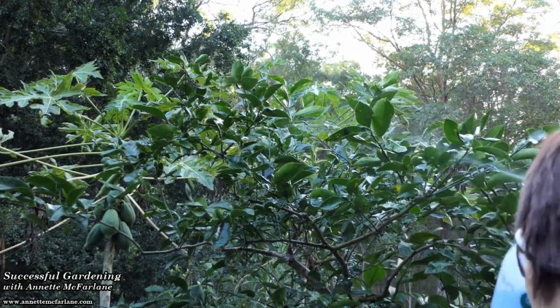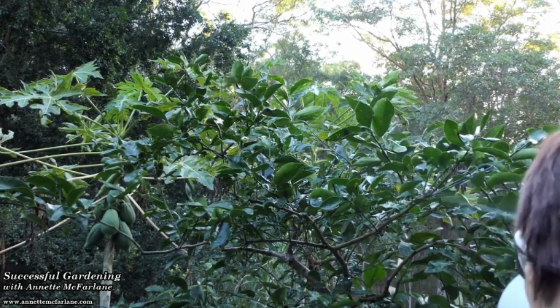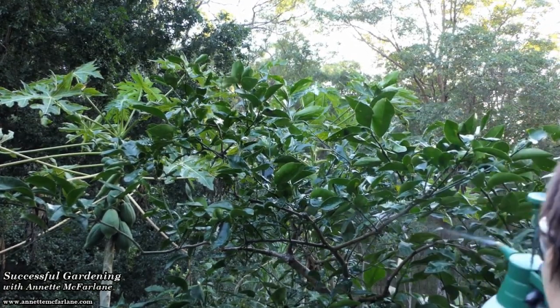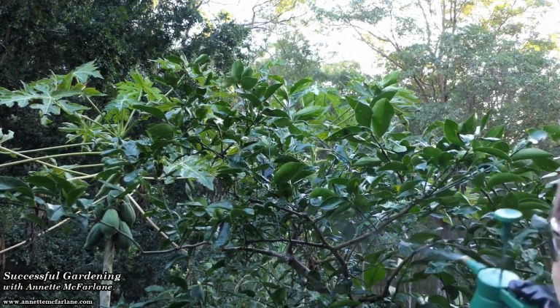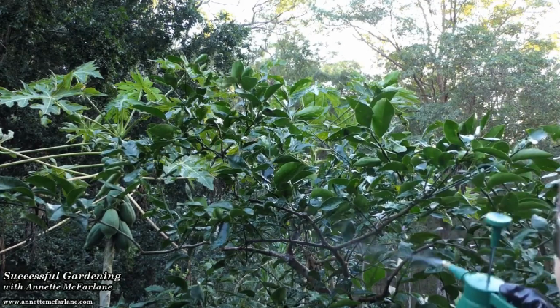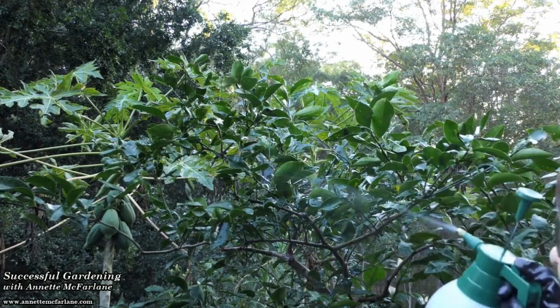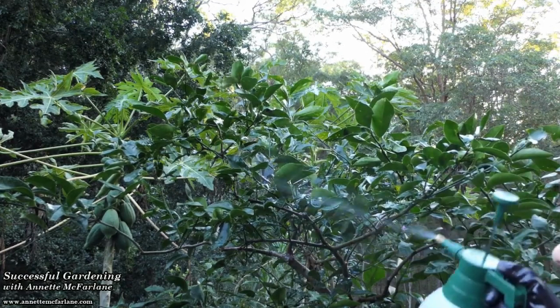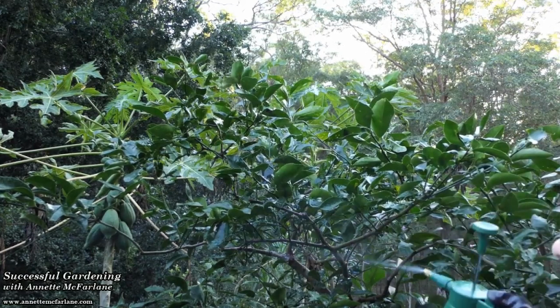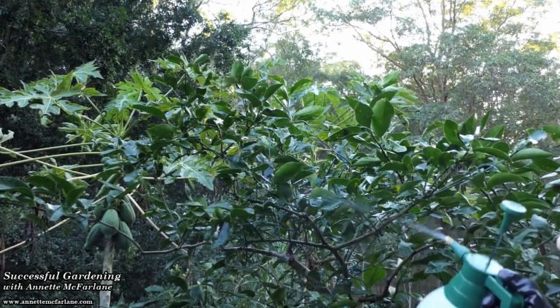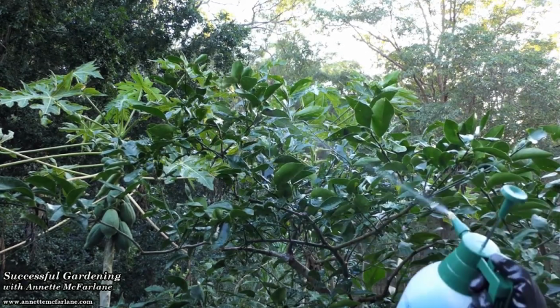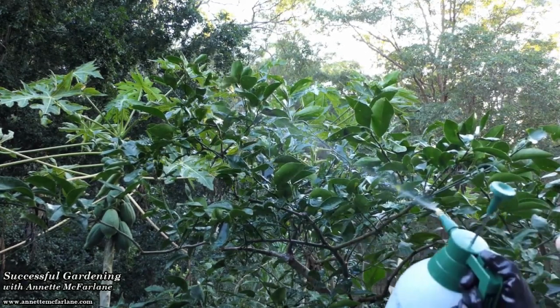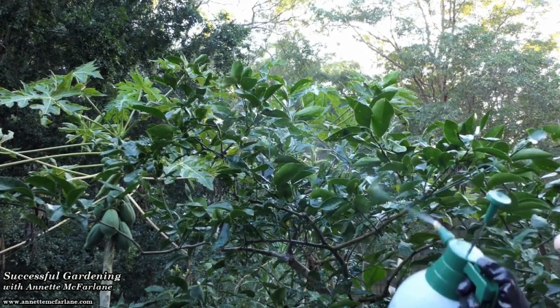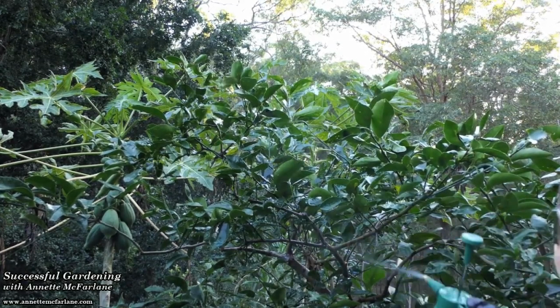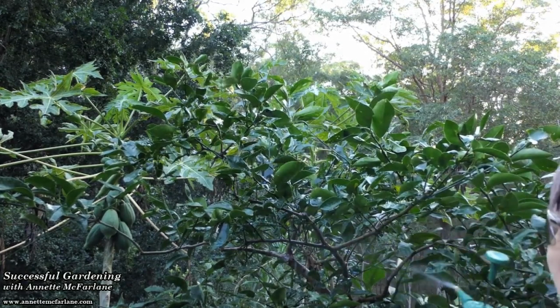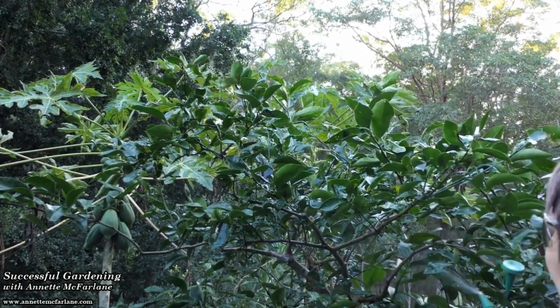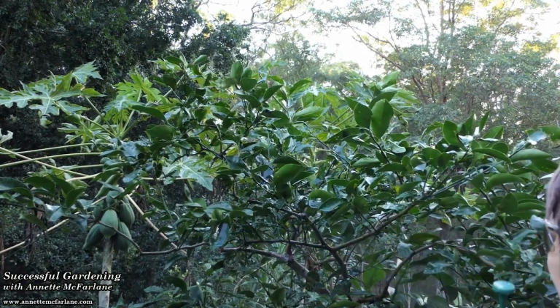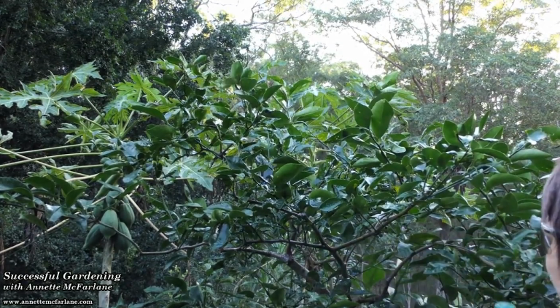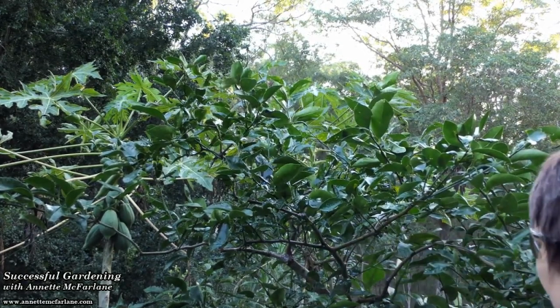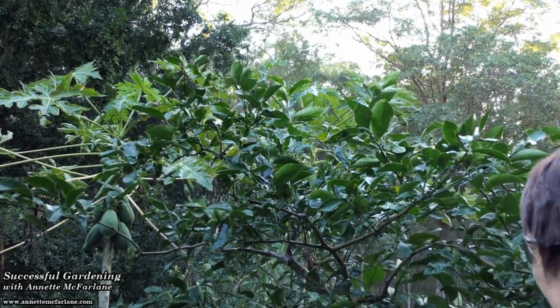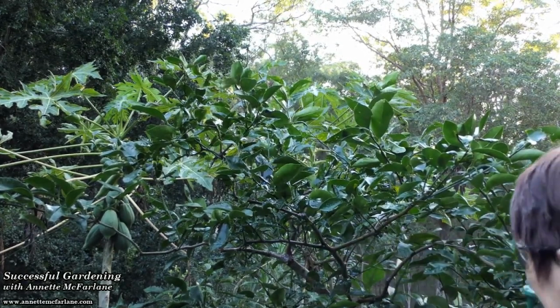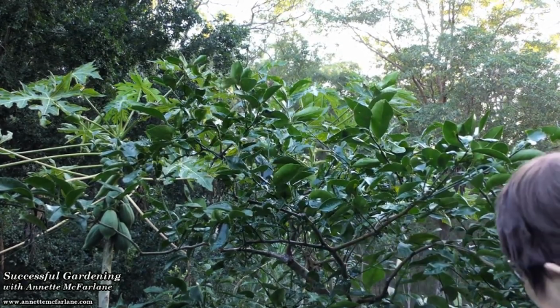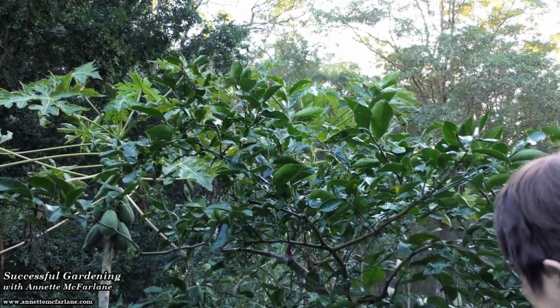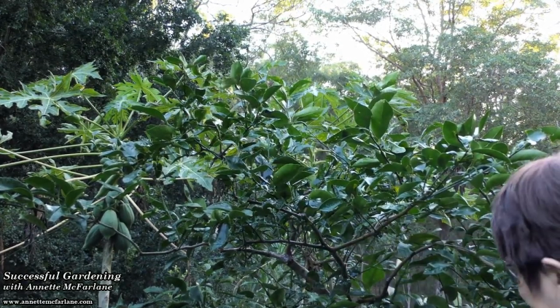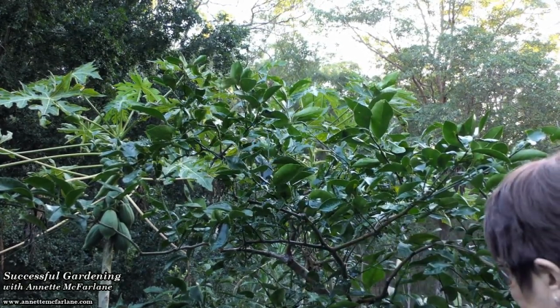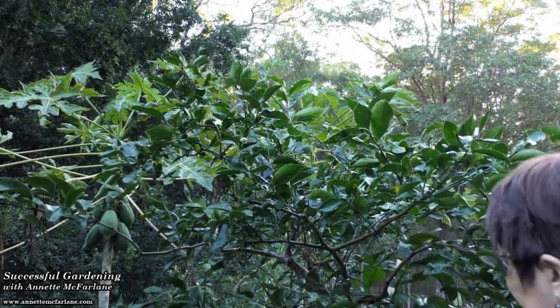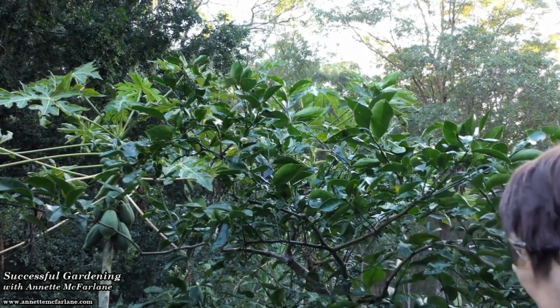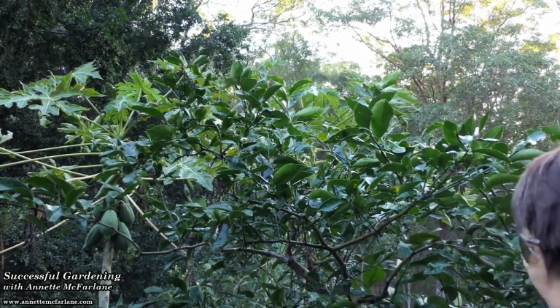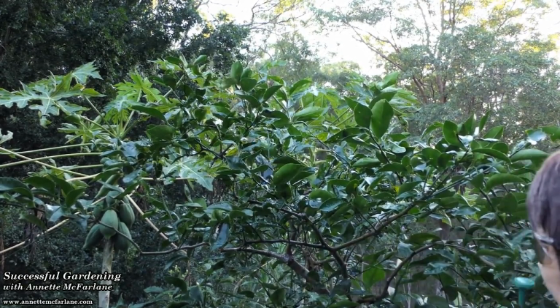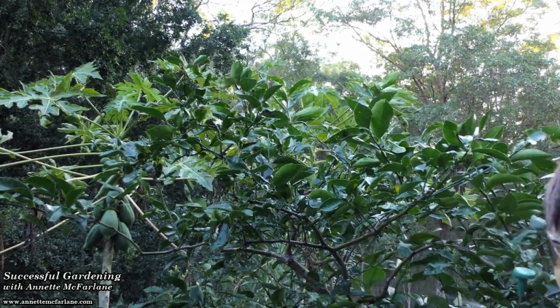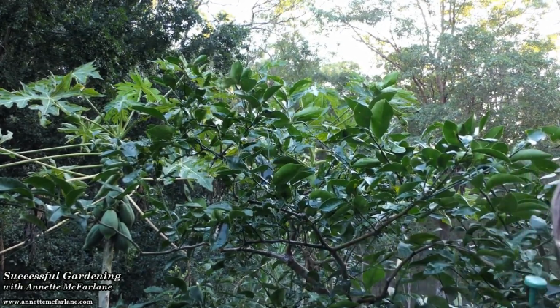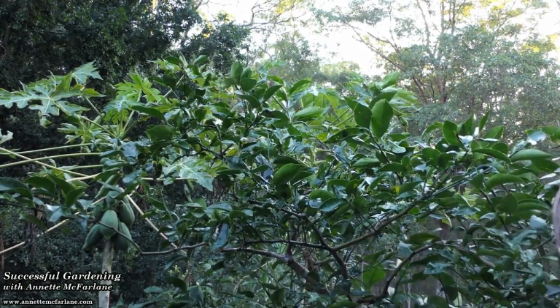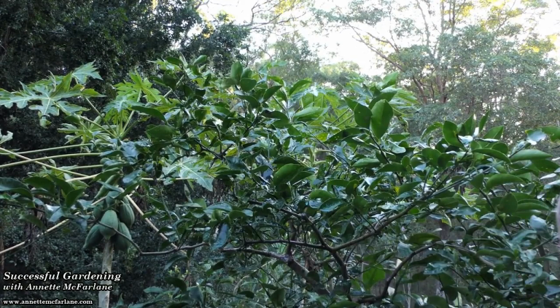Give it a good thorough spray all over the leaves — undersides, top sides — and all down the trunk and branches.